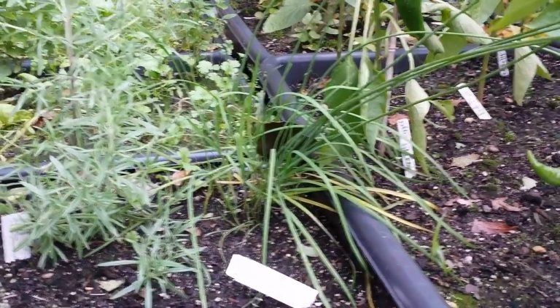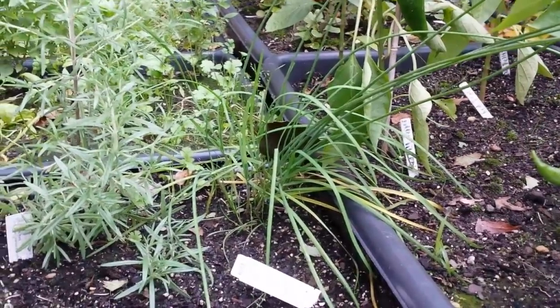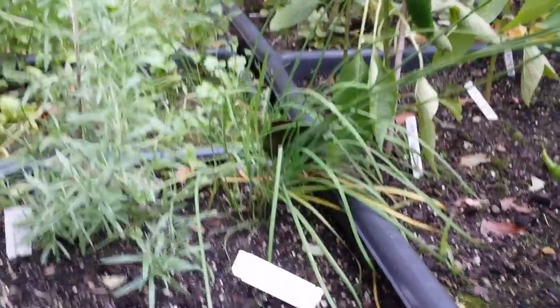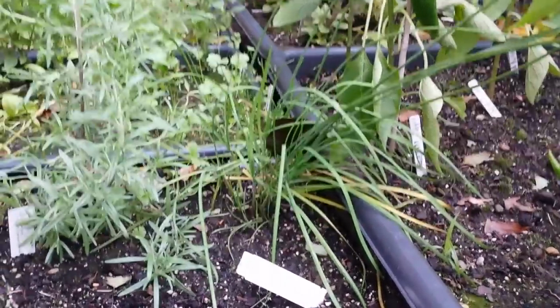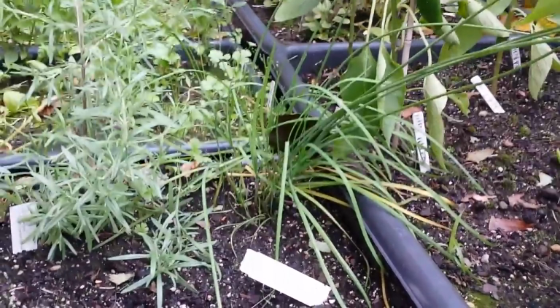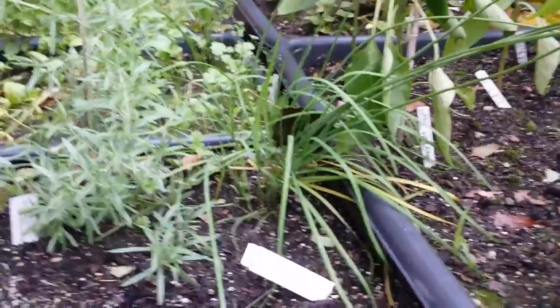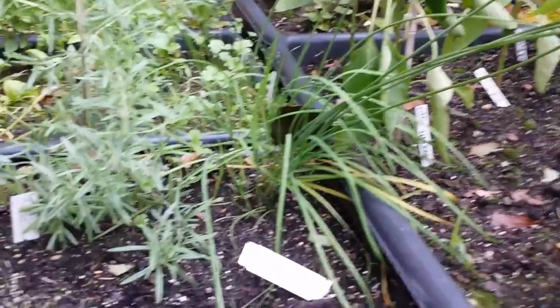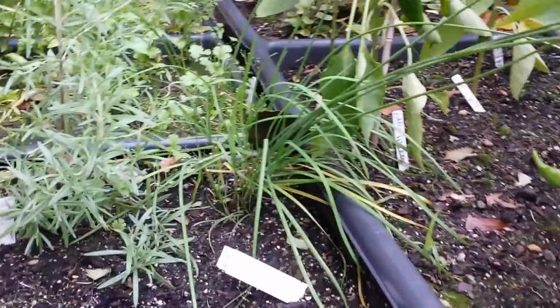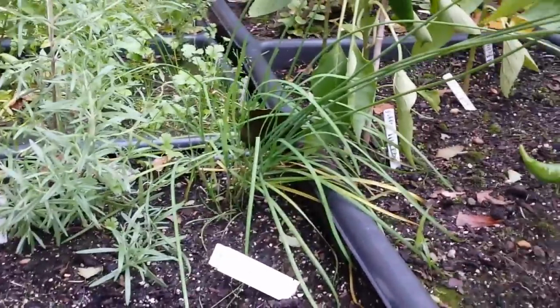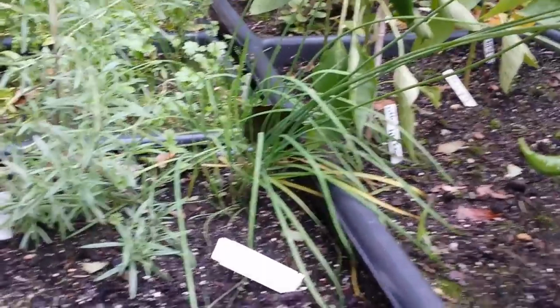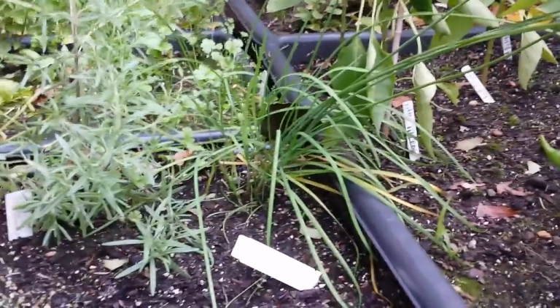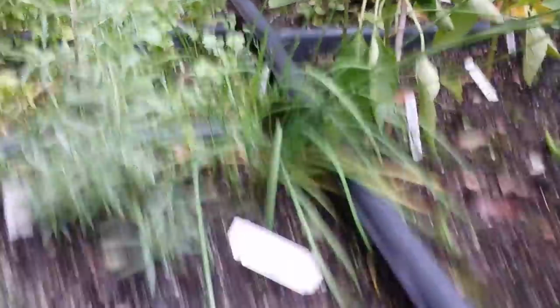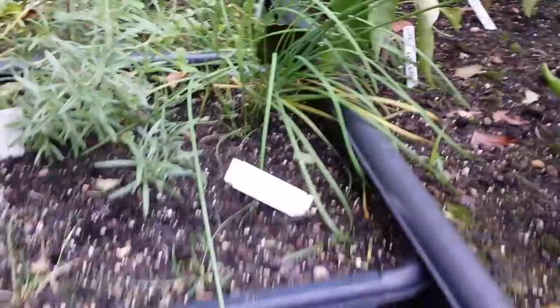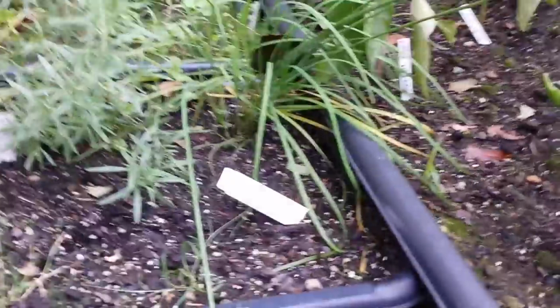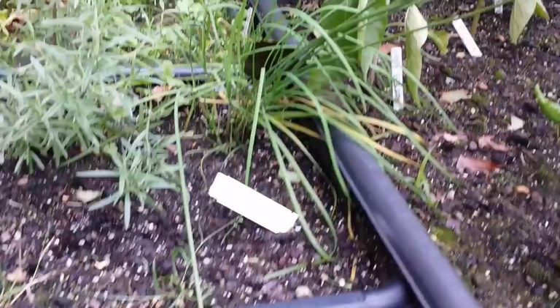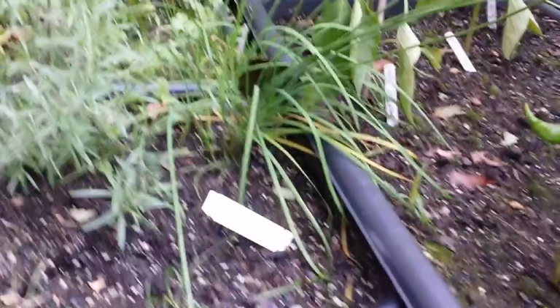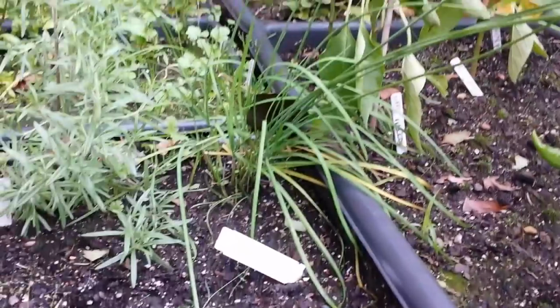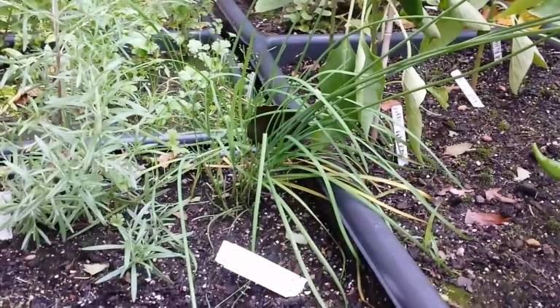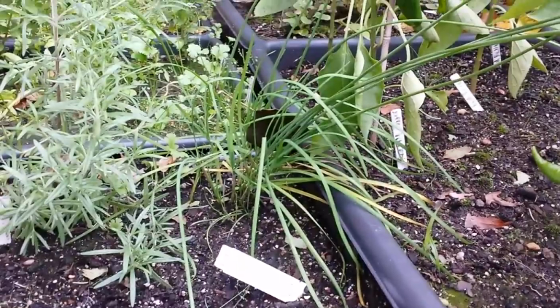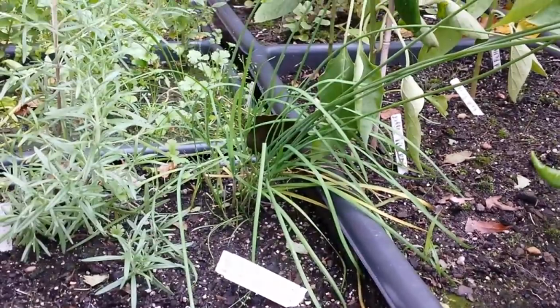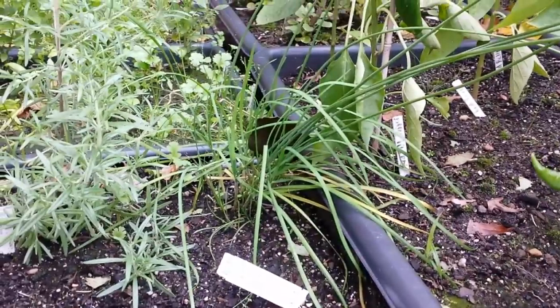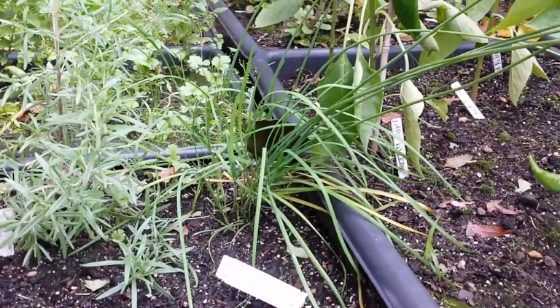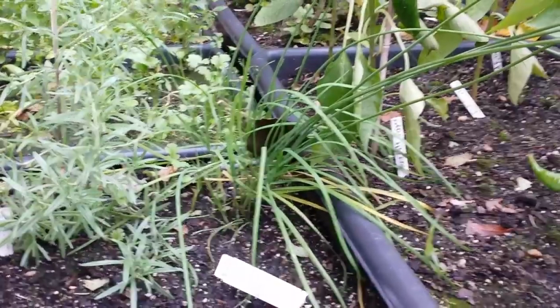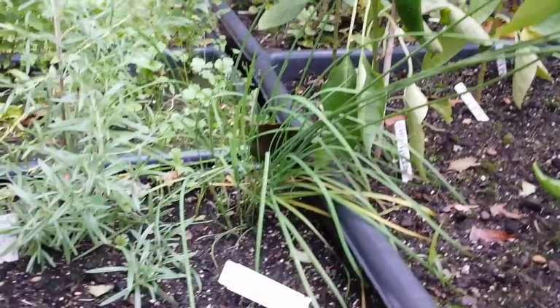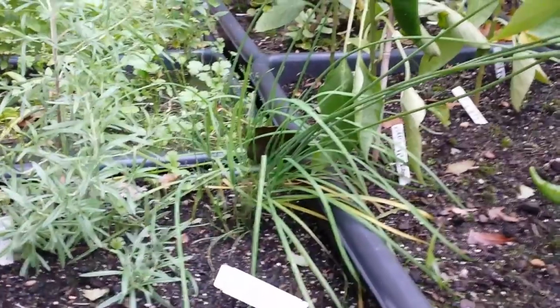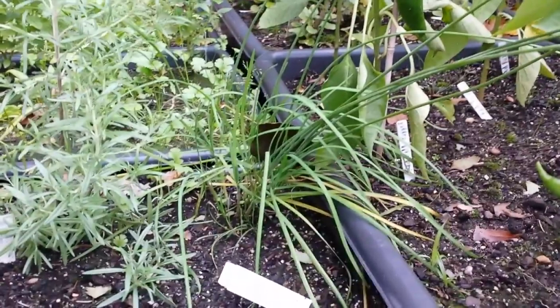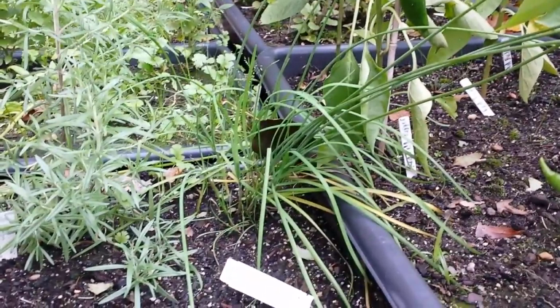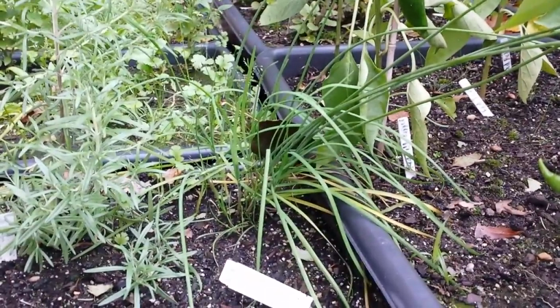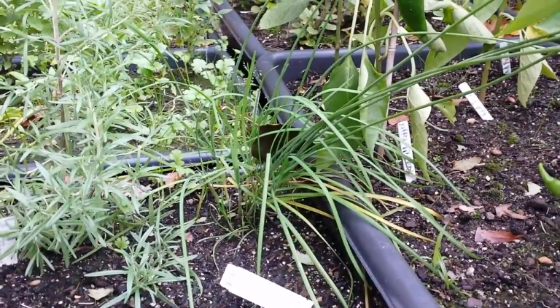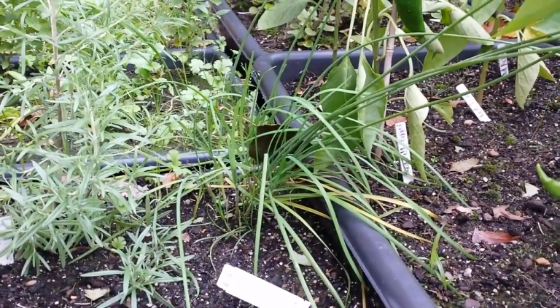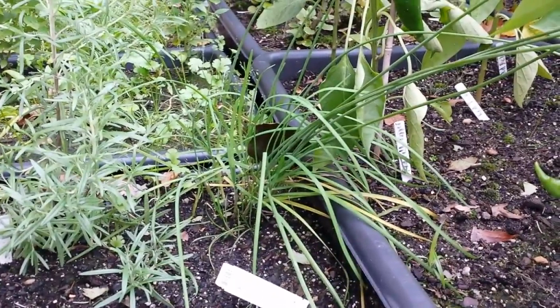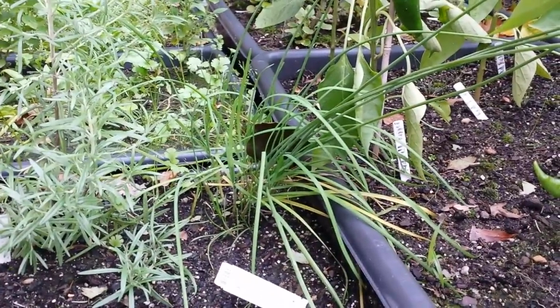Oh shoot, a chipmunk just almost ran over my foot. Anyway, hi, it's Cheryl.